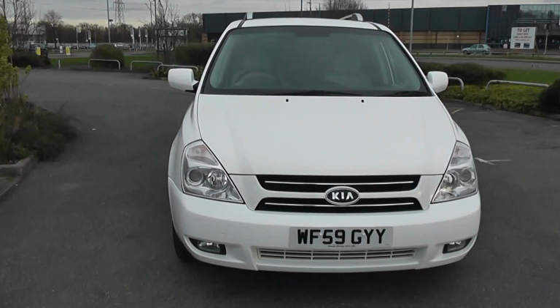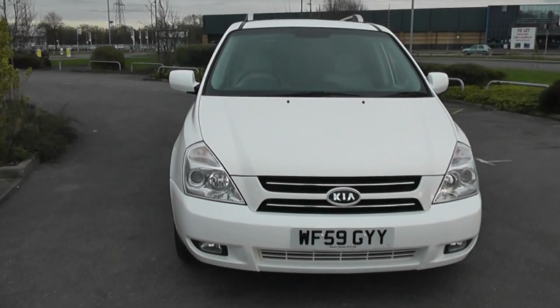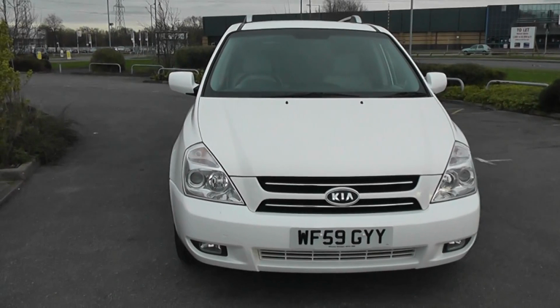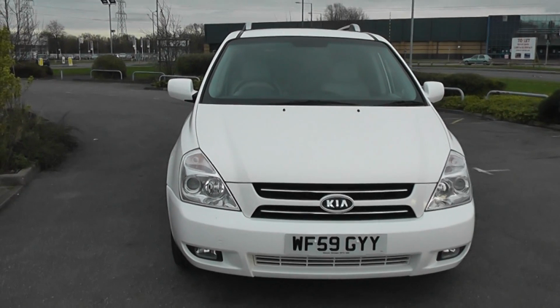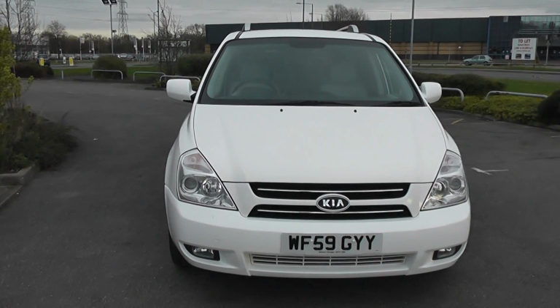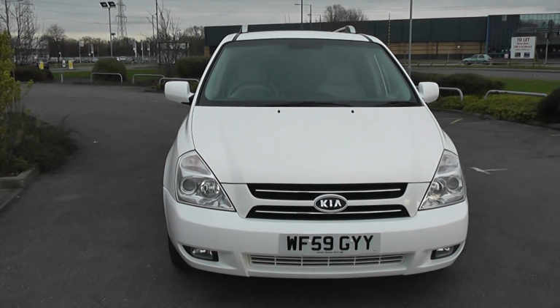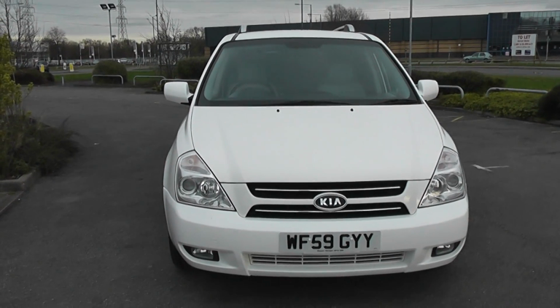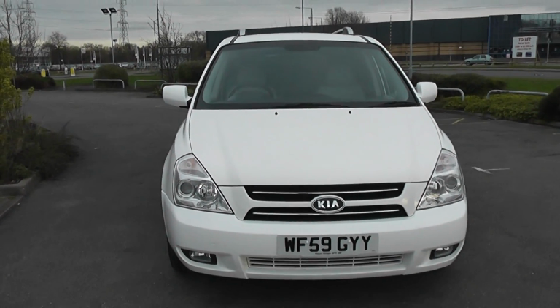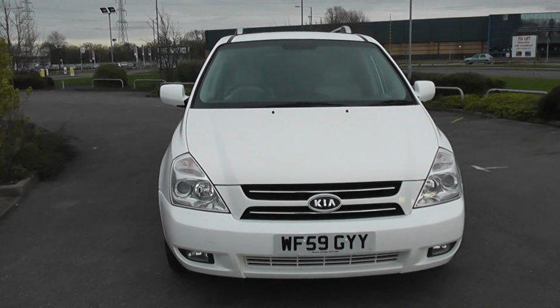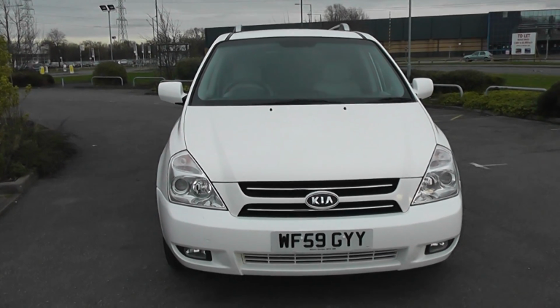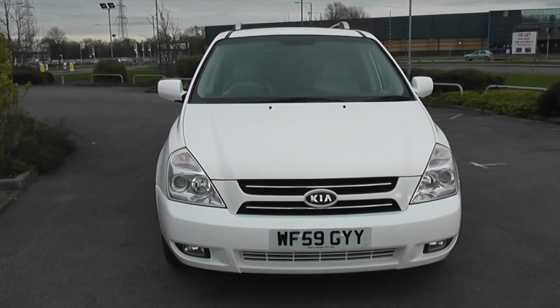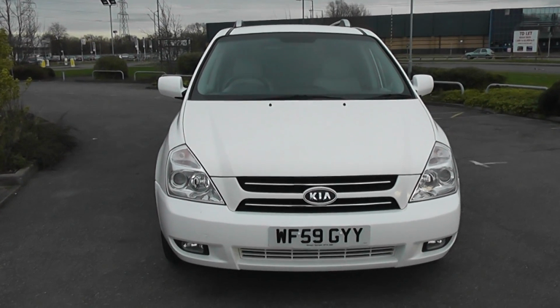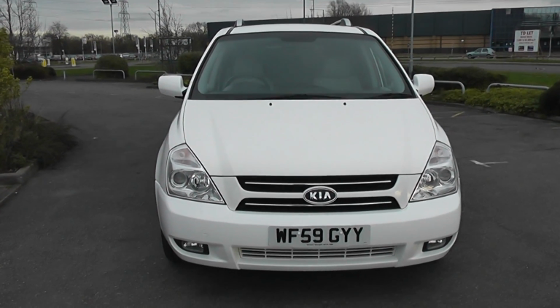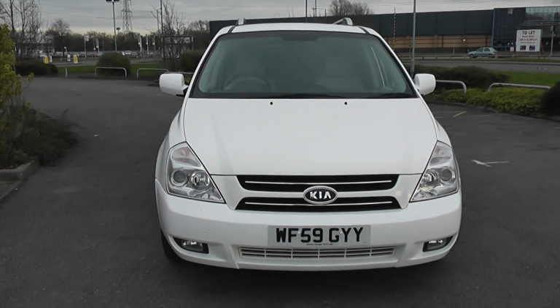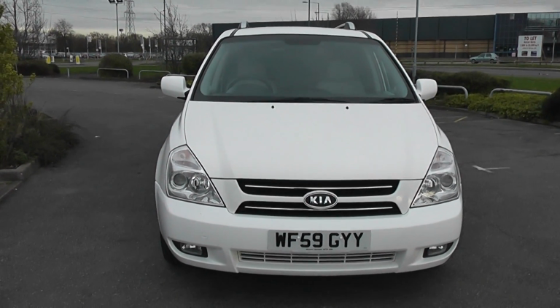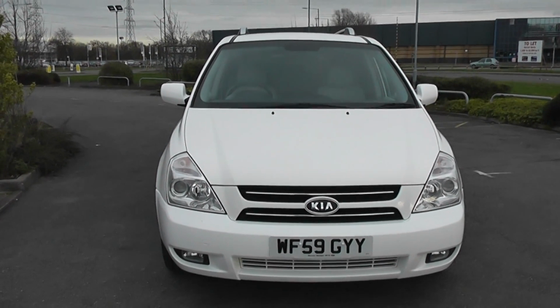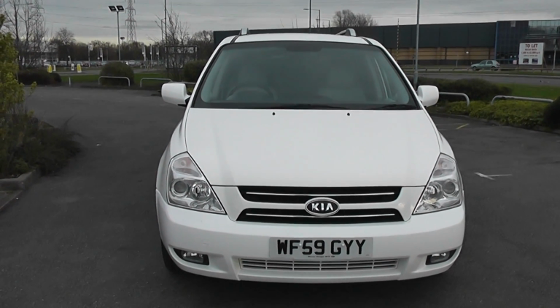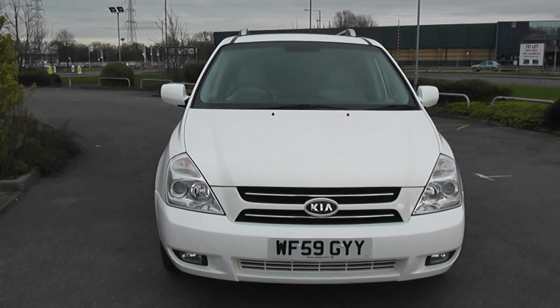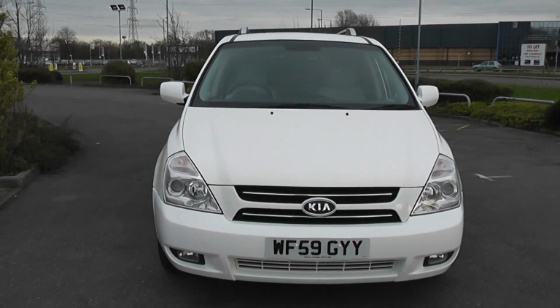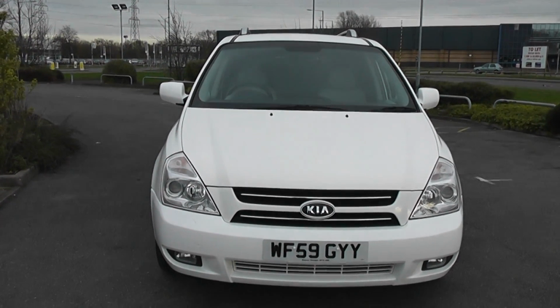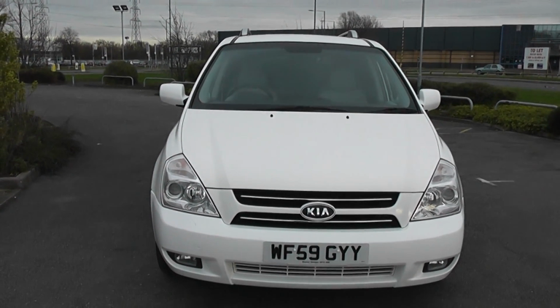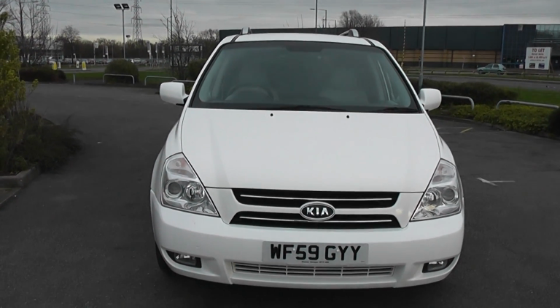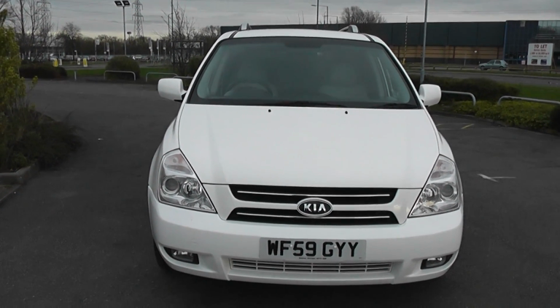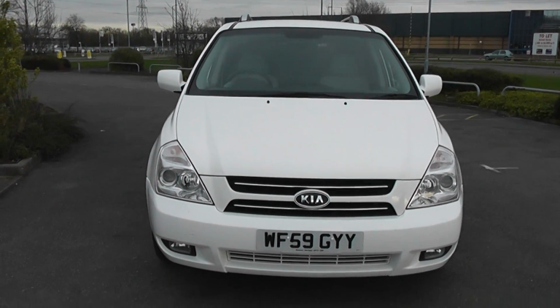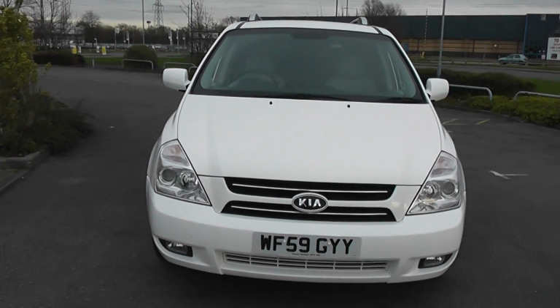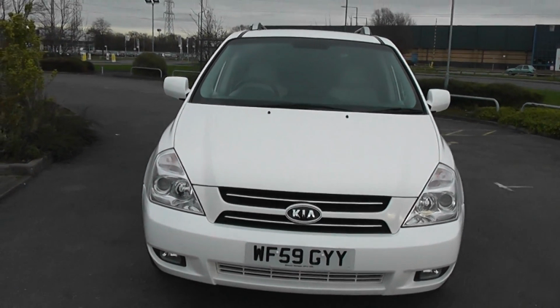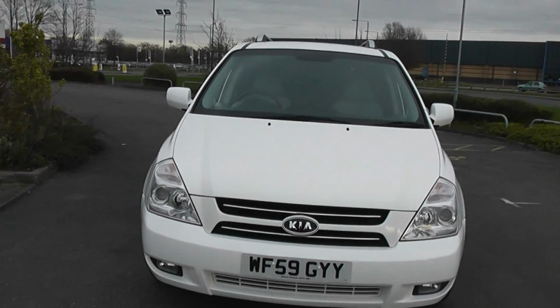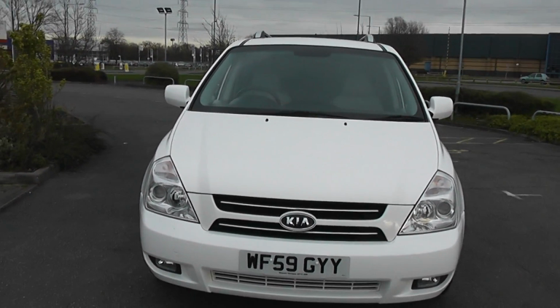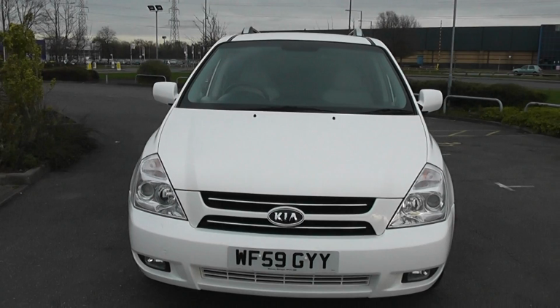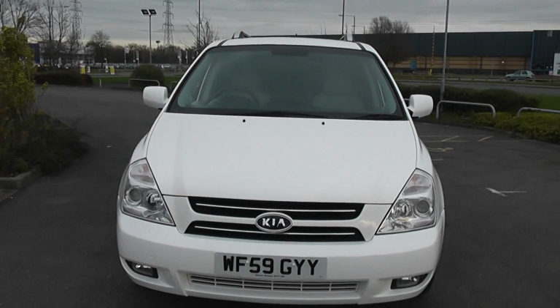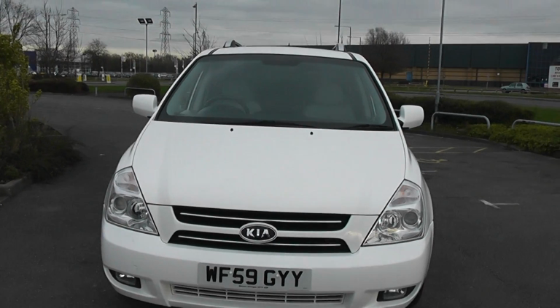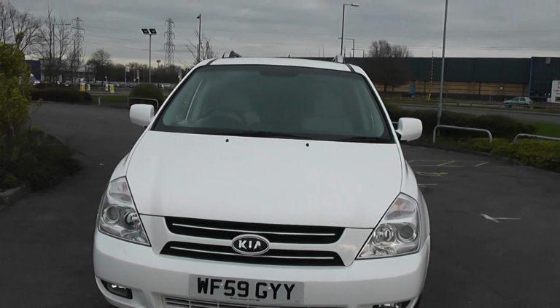Welcome to Wessex Garages in Newport. Here we have a 59 plate Kia Sedona in white.